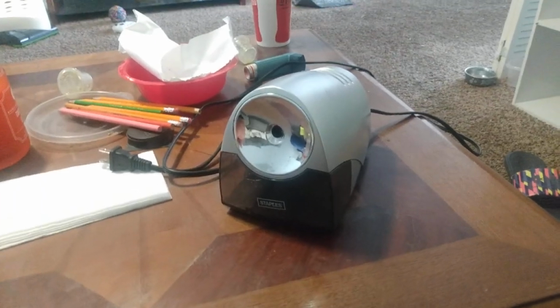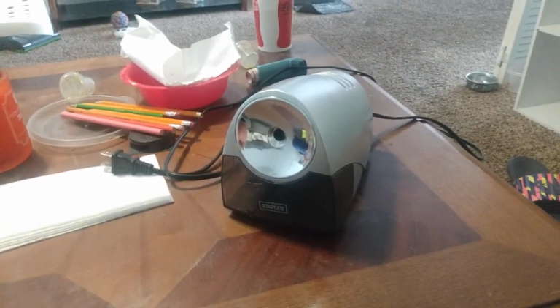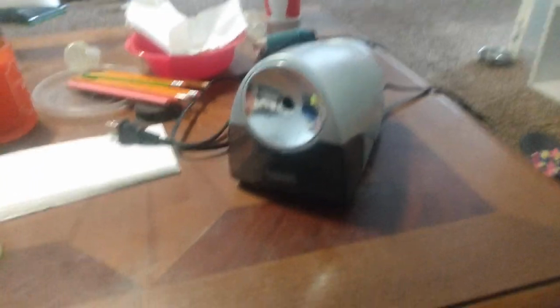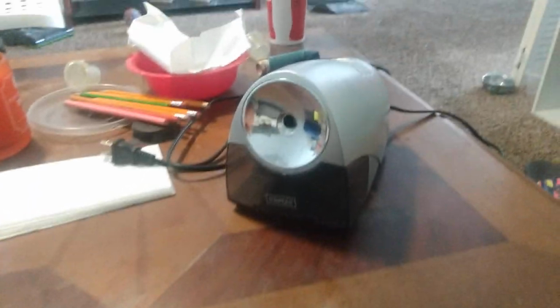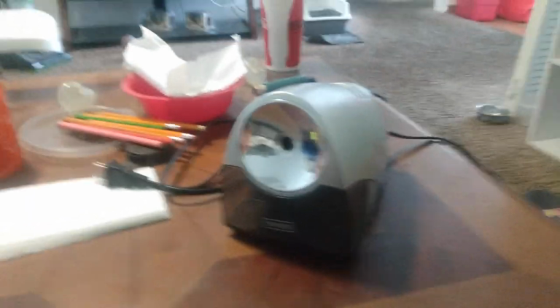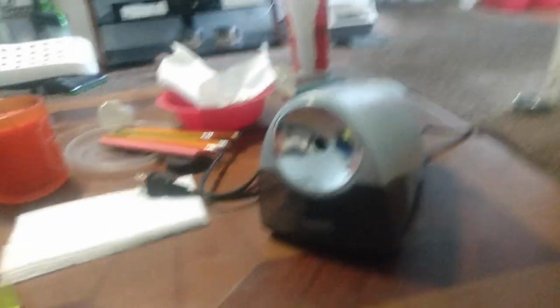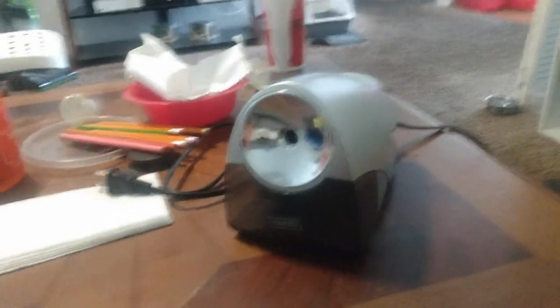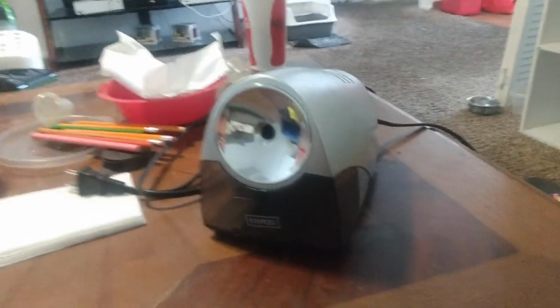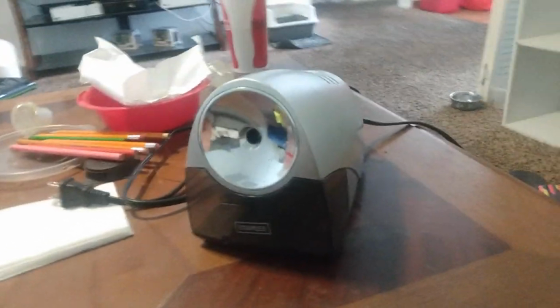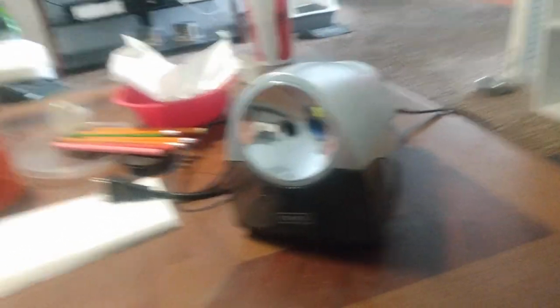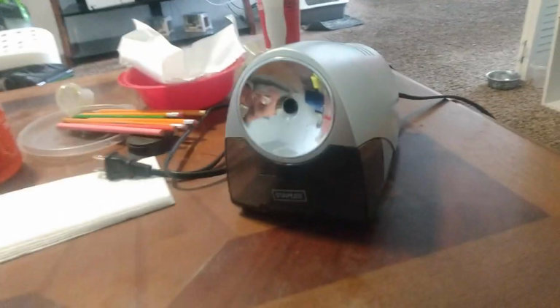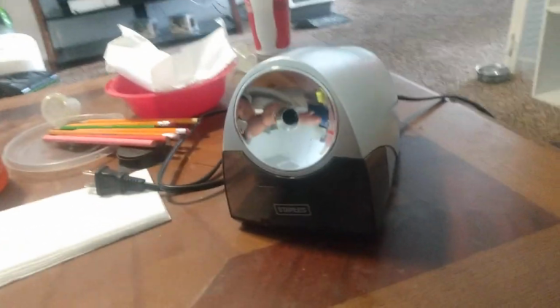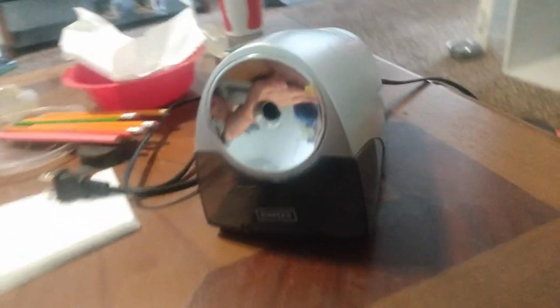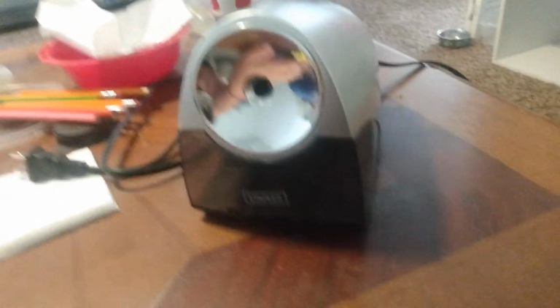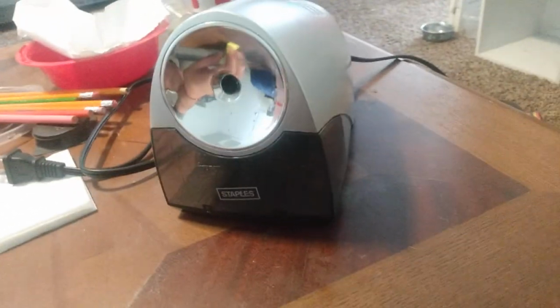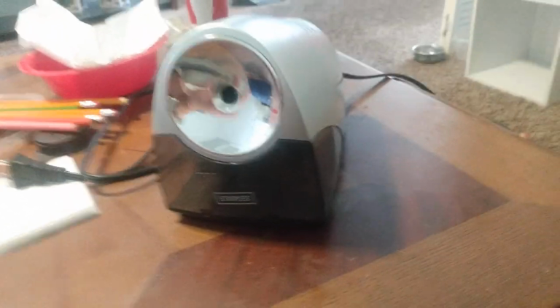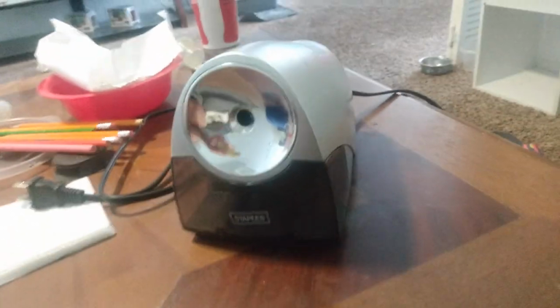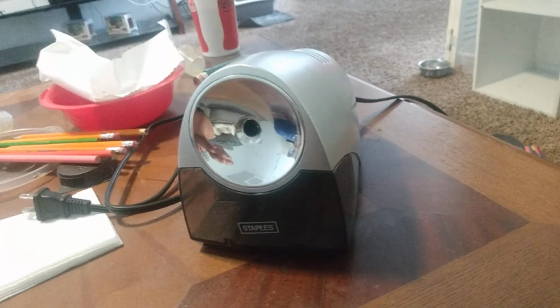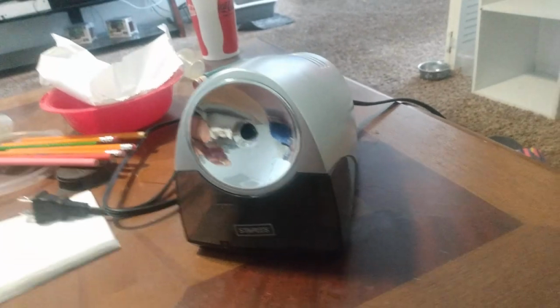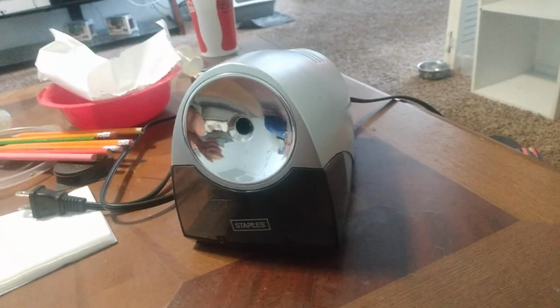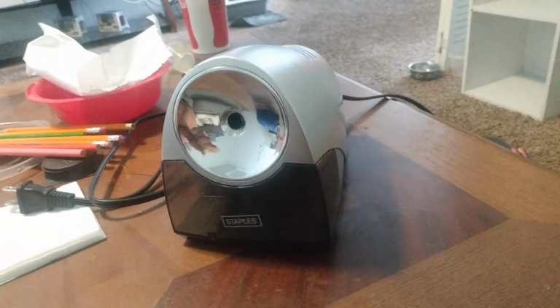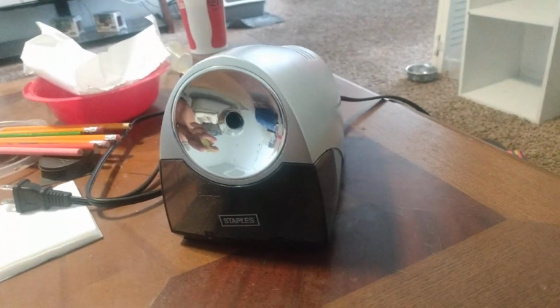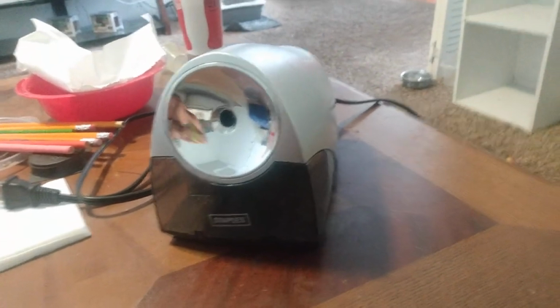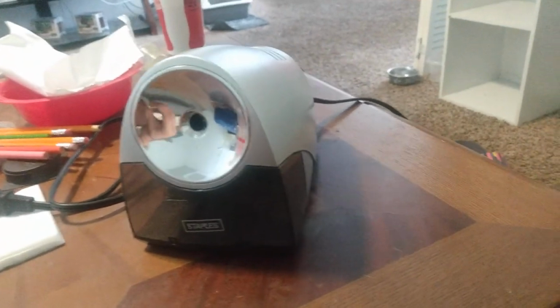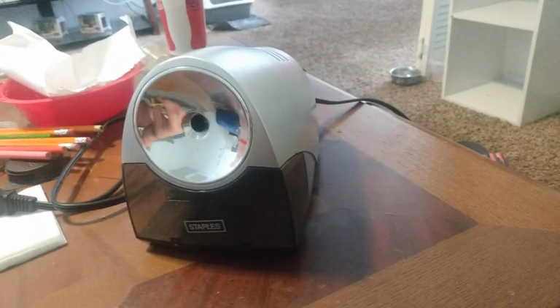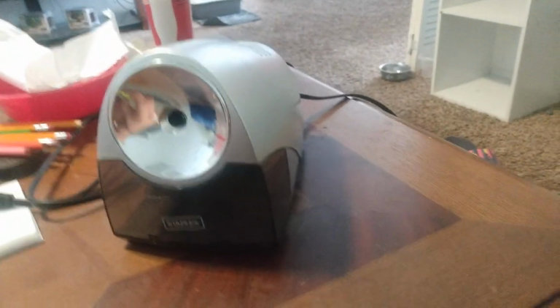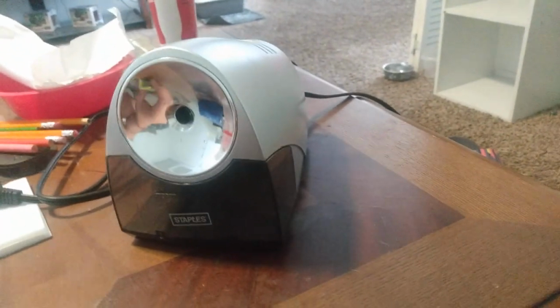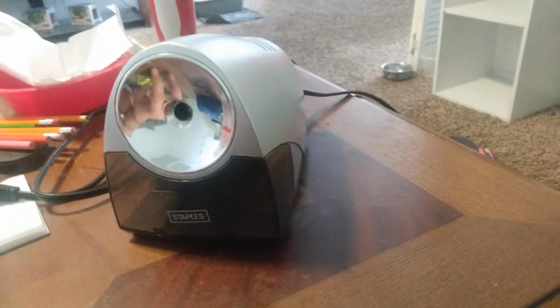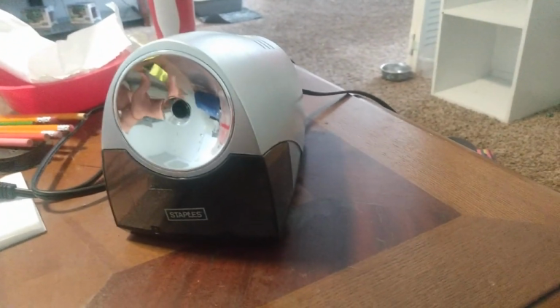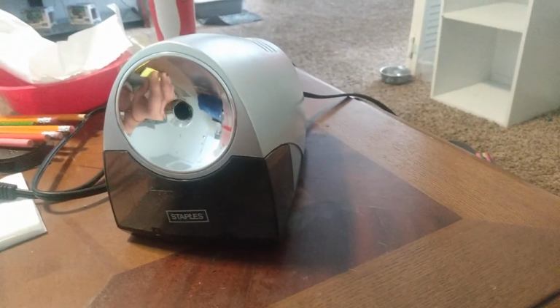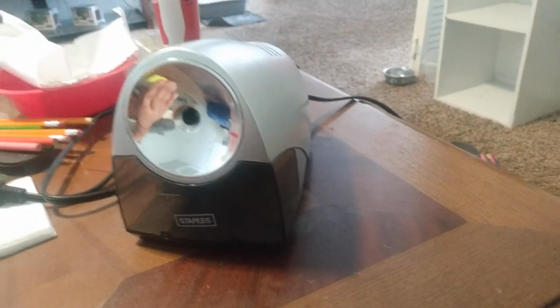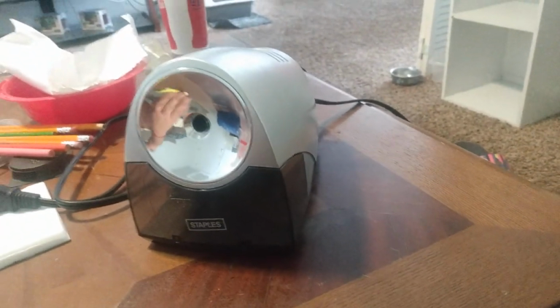Hey, so this is my new channel called Sharpener Paradise, where I will be reviewing pencil sharpeners and stuff.